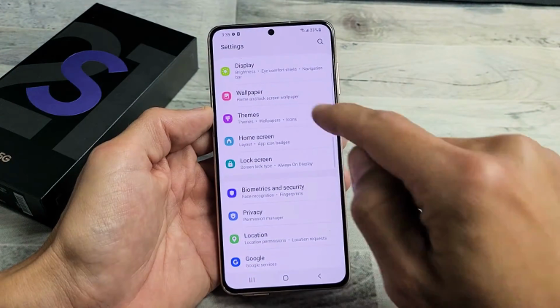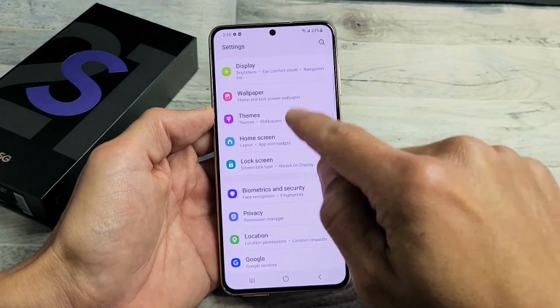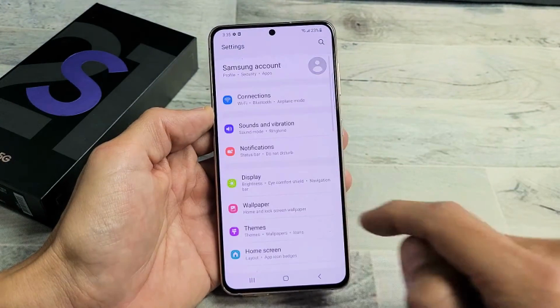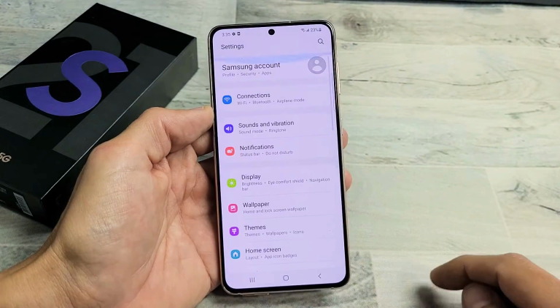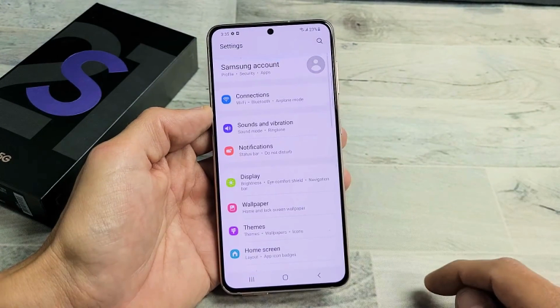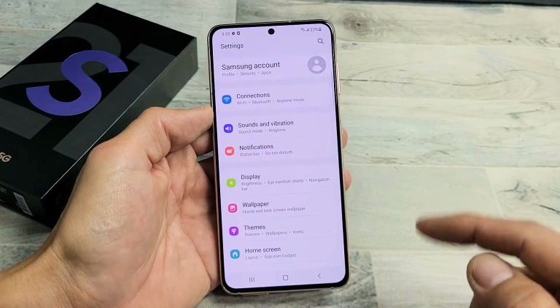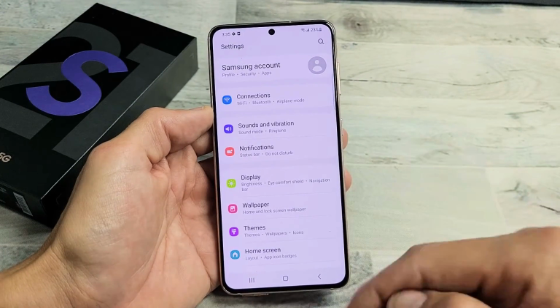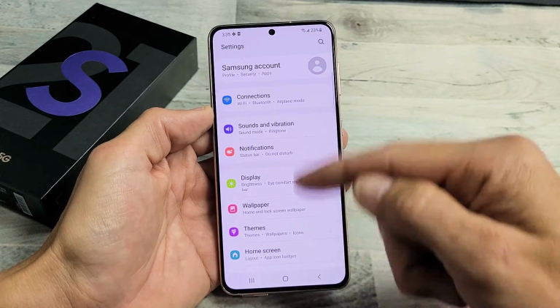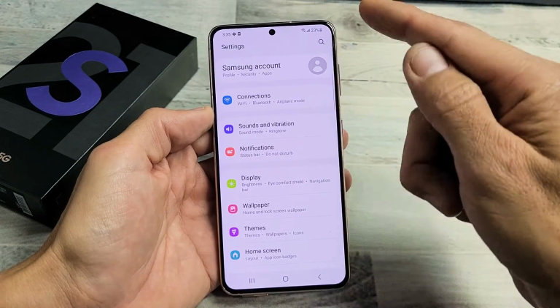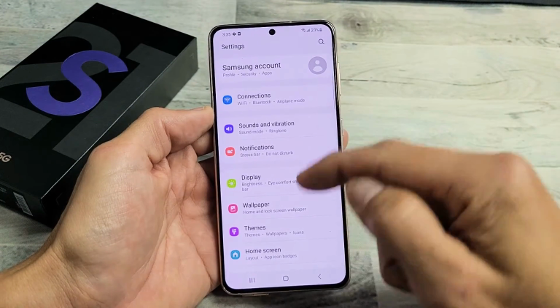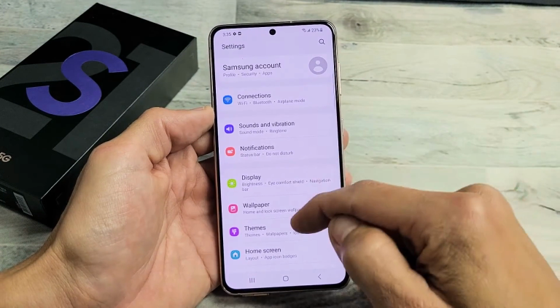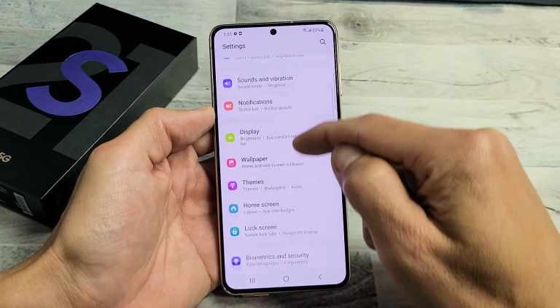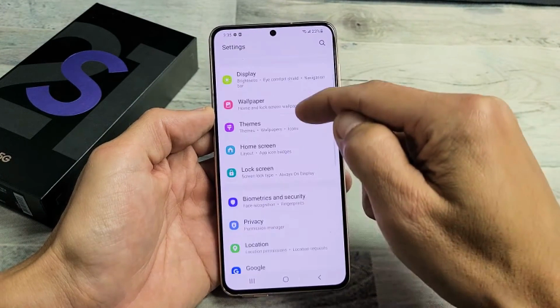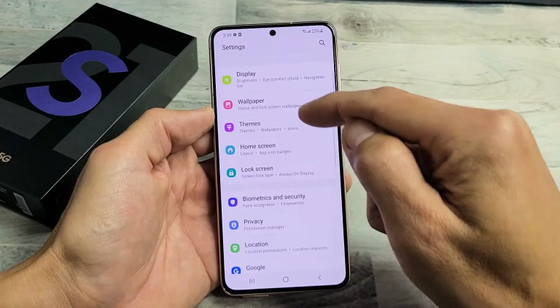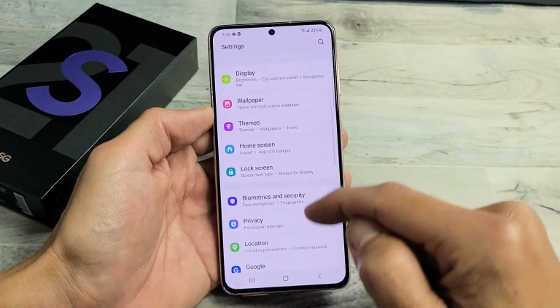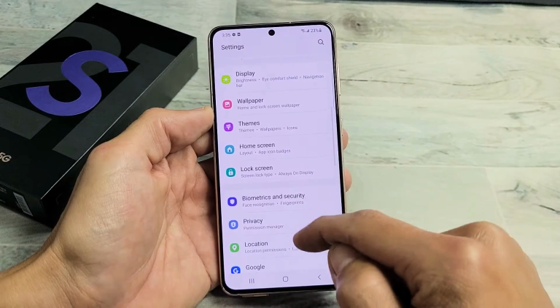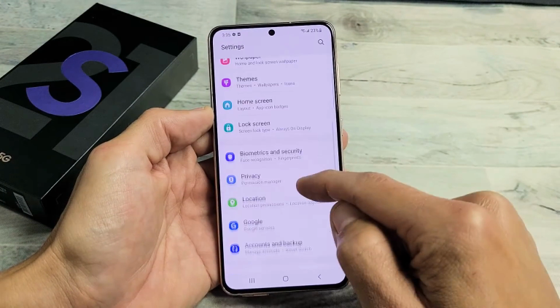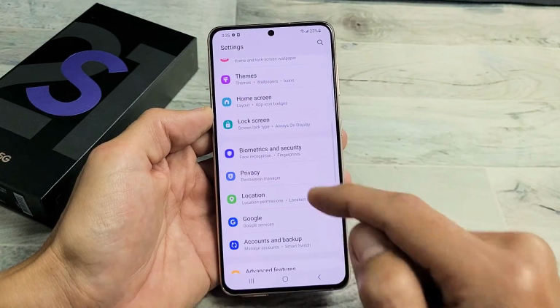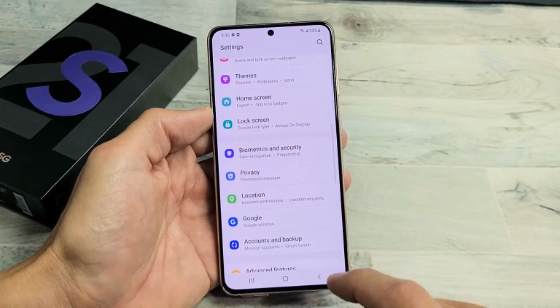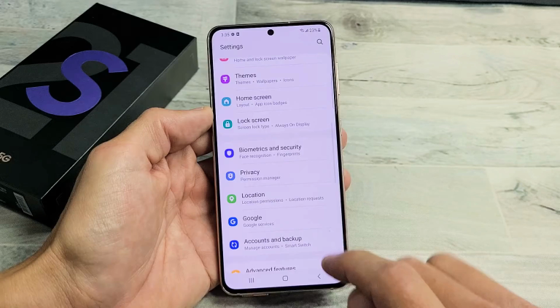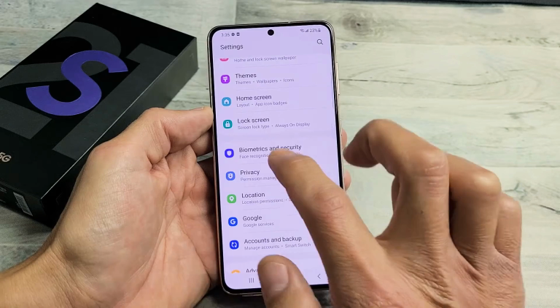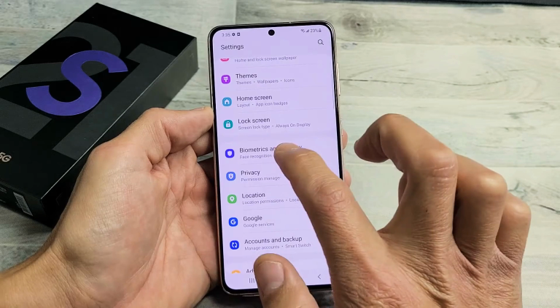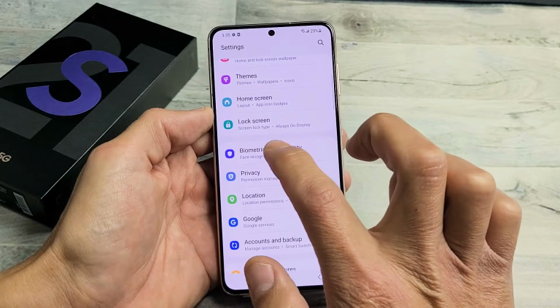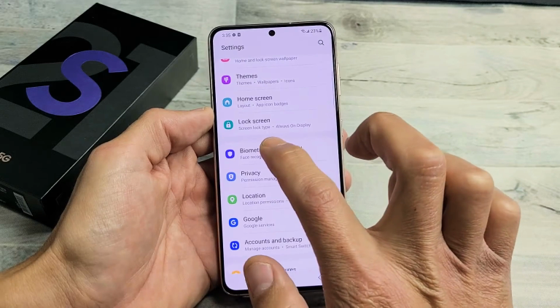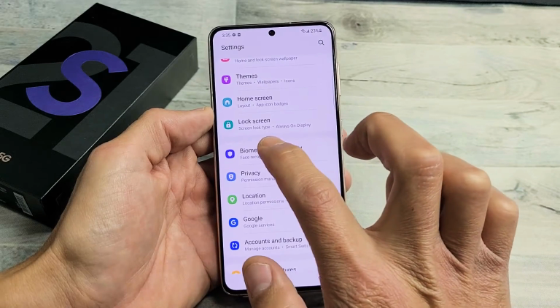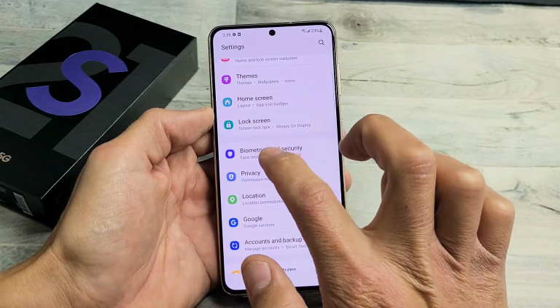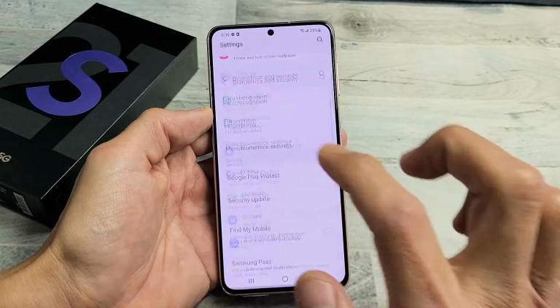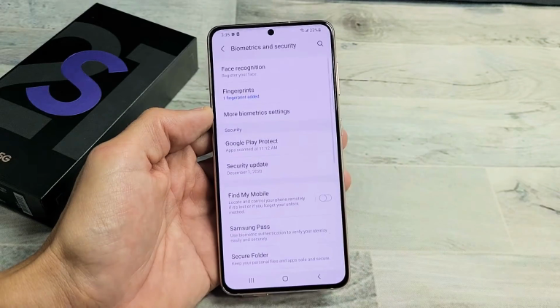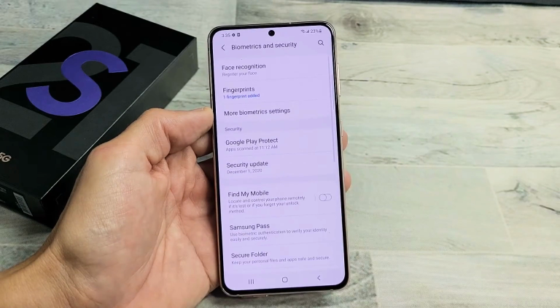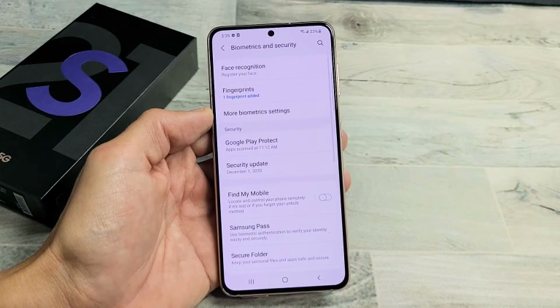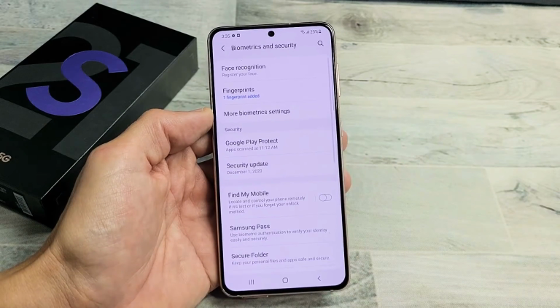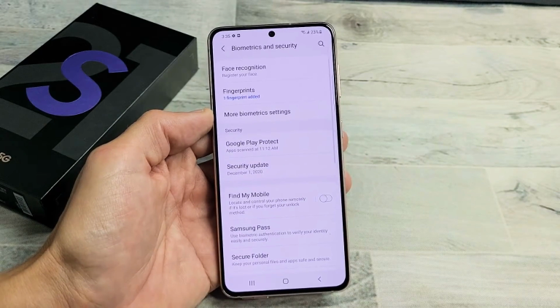From here, you want to scroll down until you see Biometrics and Security right here. Go ahead and tap on that.